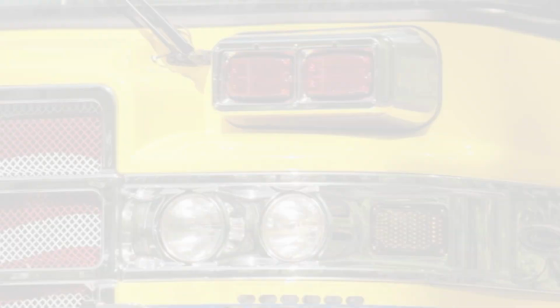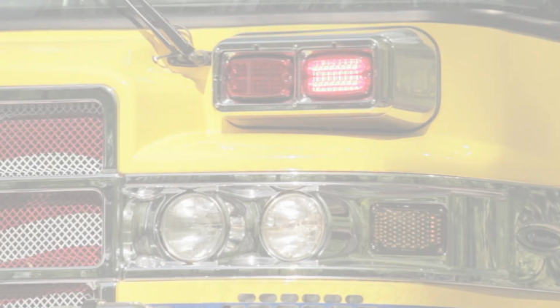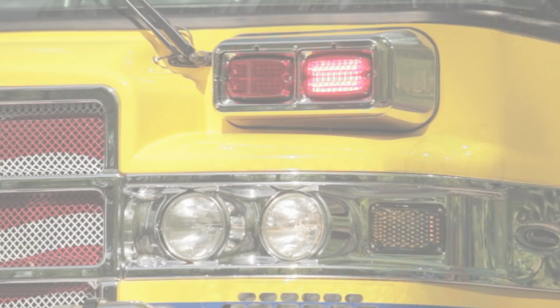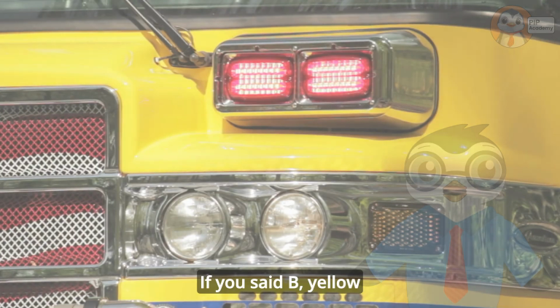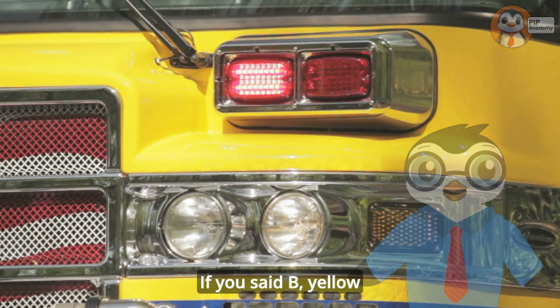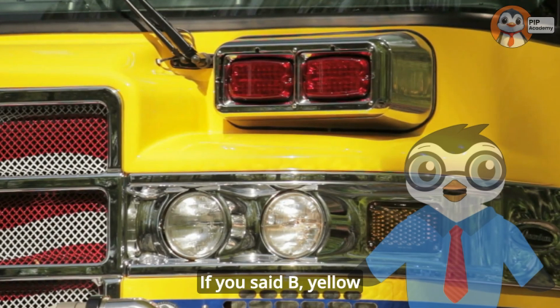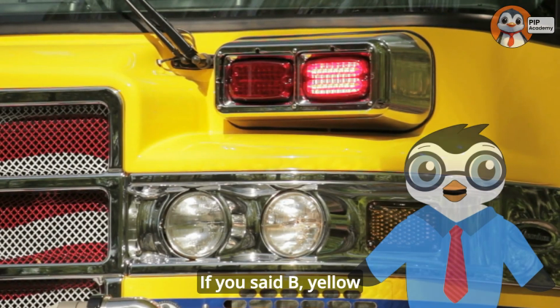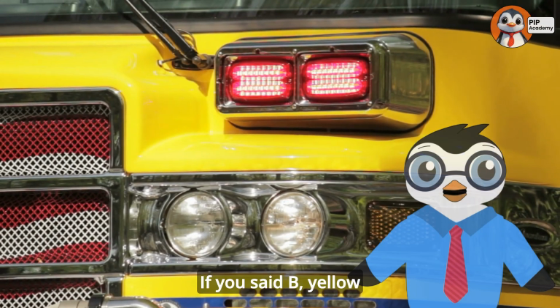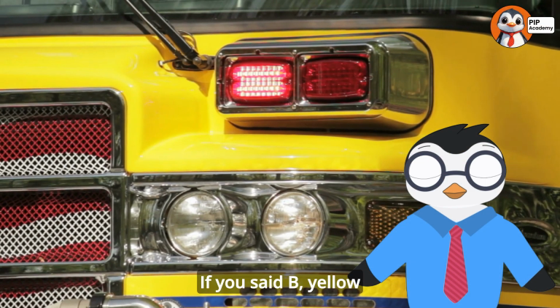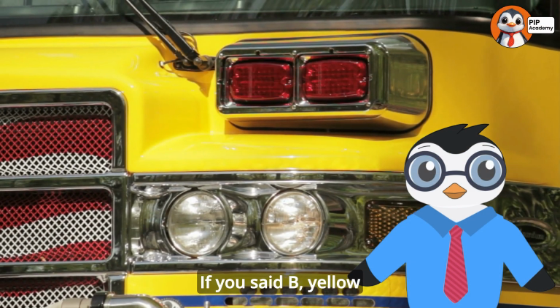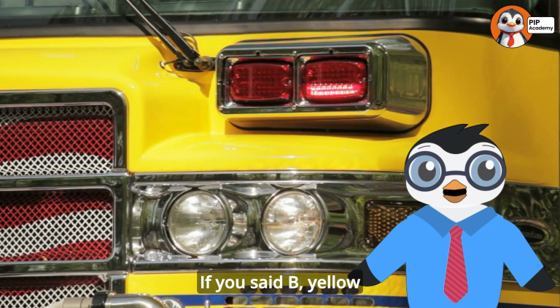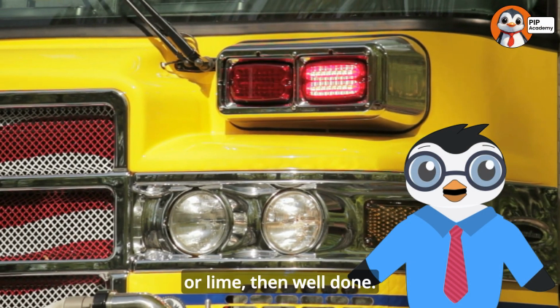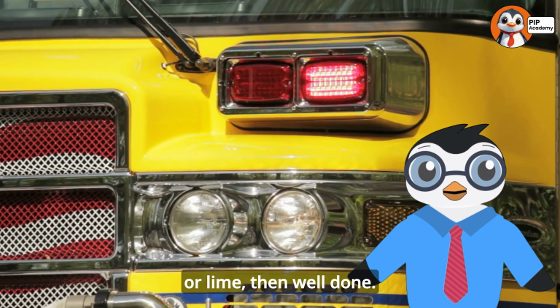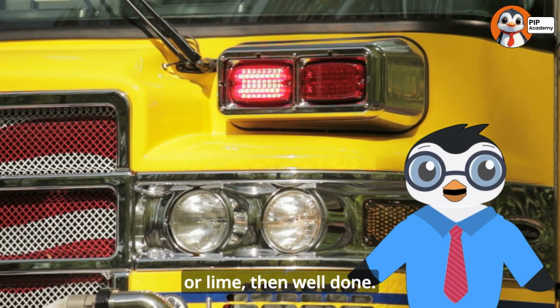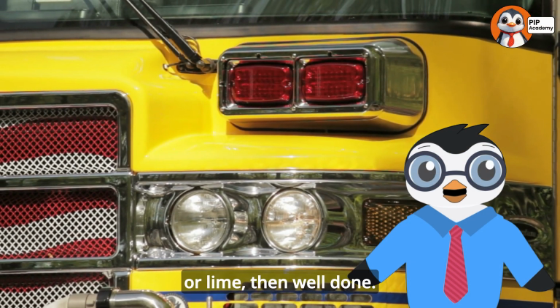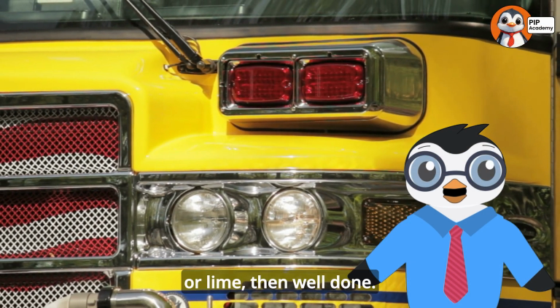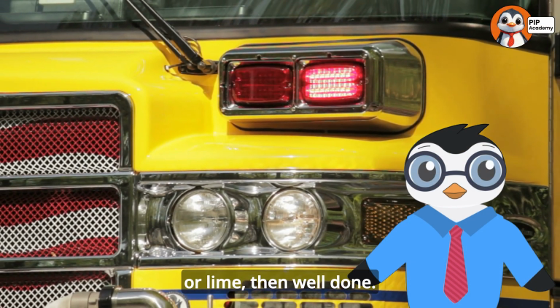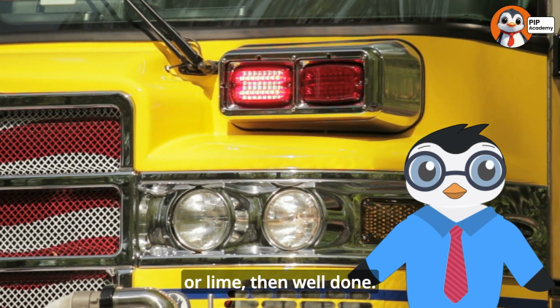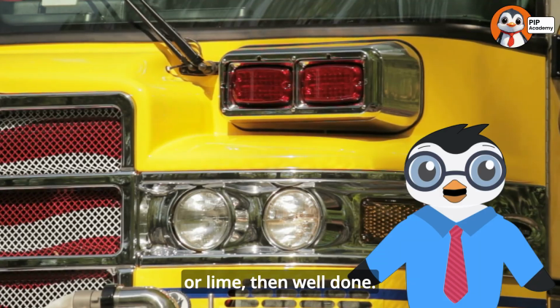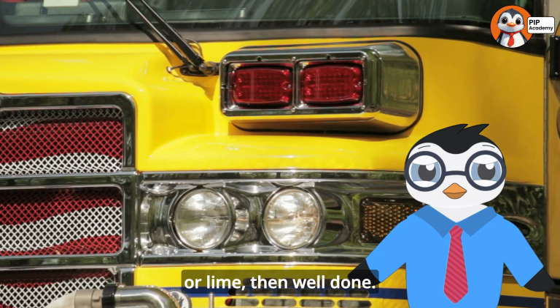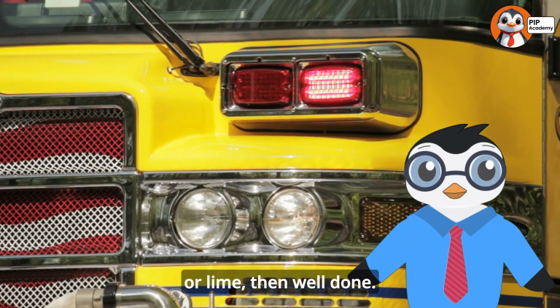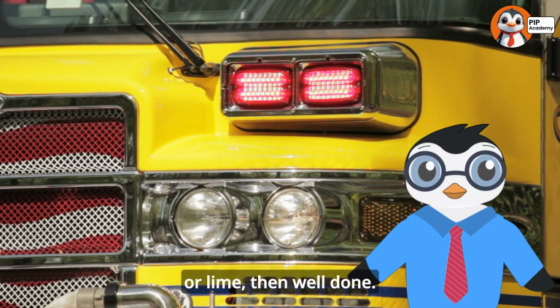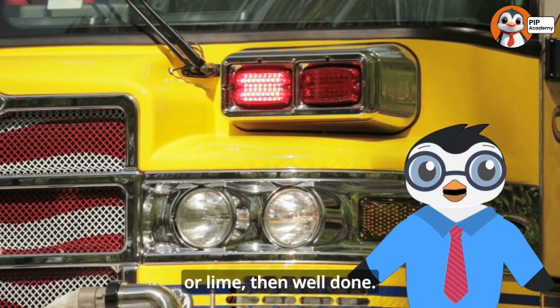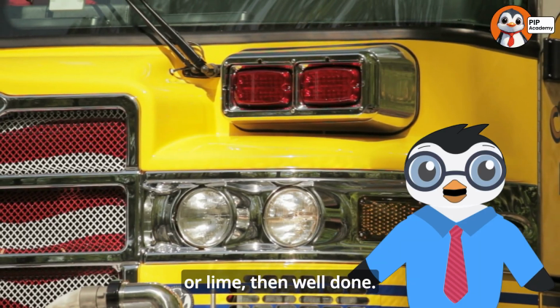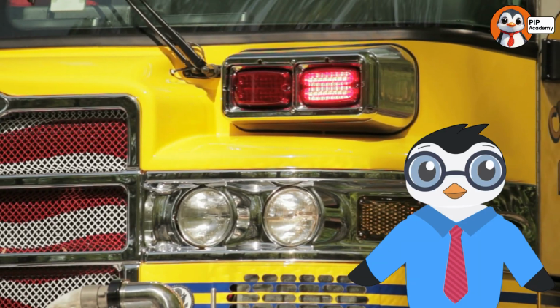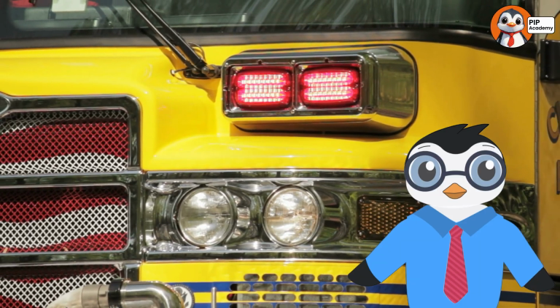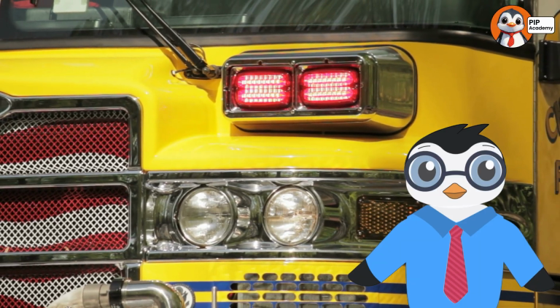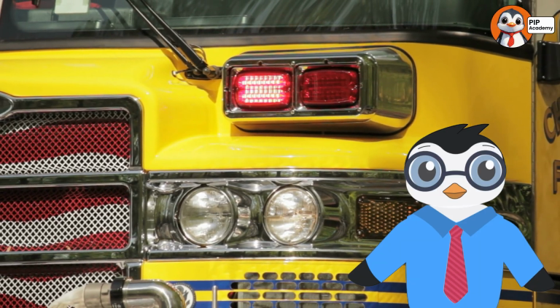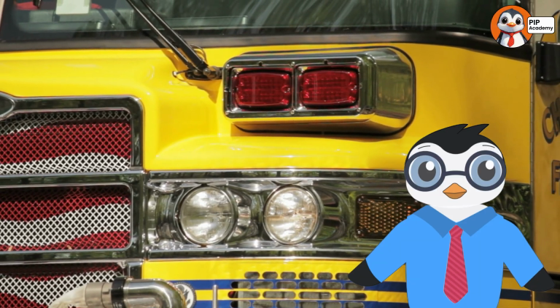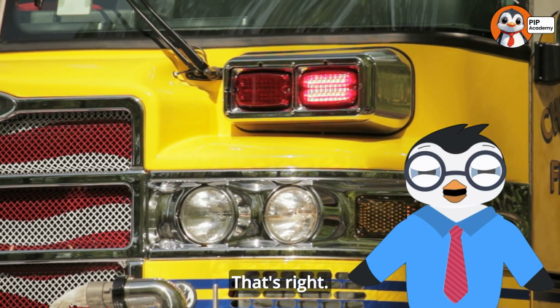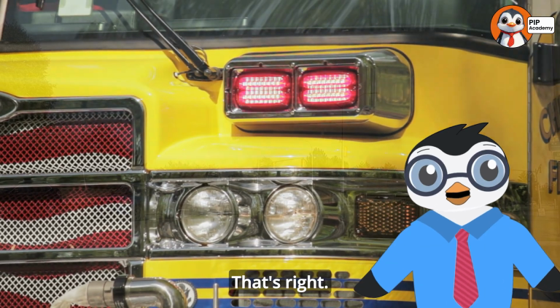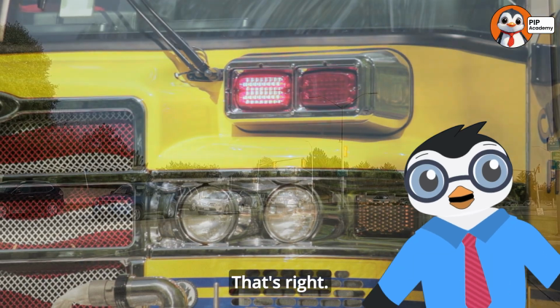If you said B — yellow or lime green — then well done. That's right.